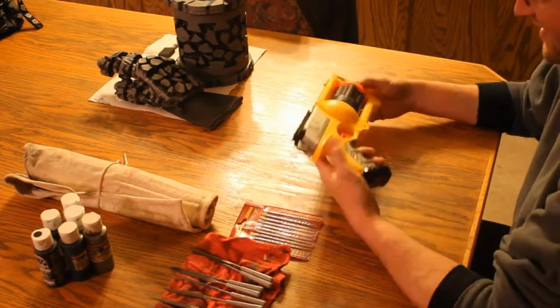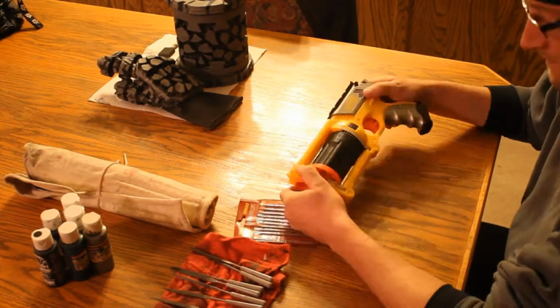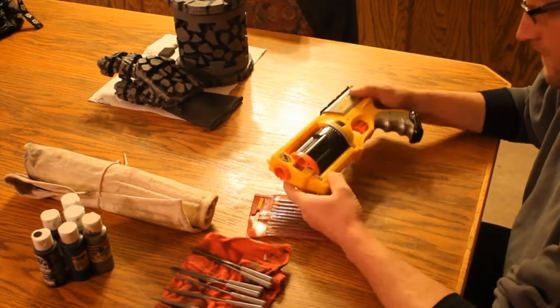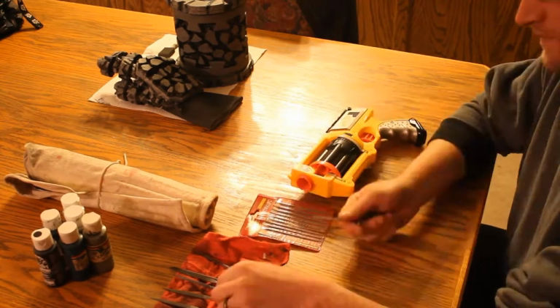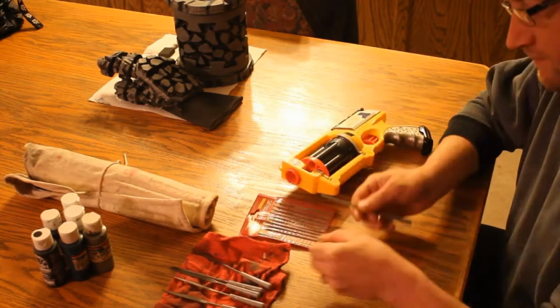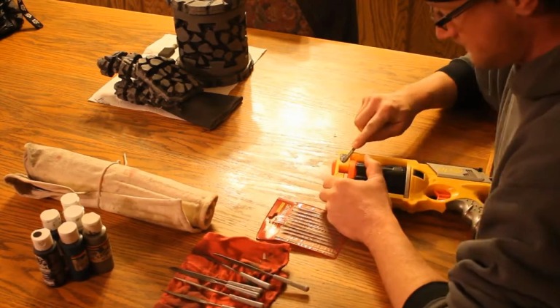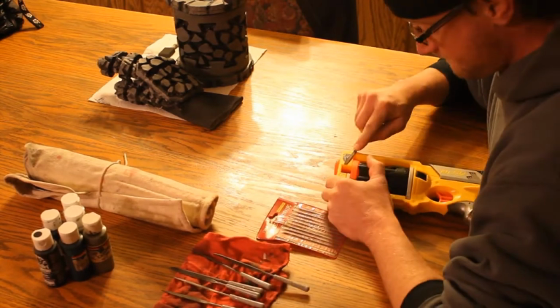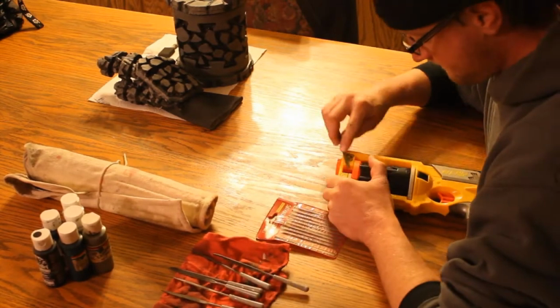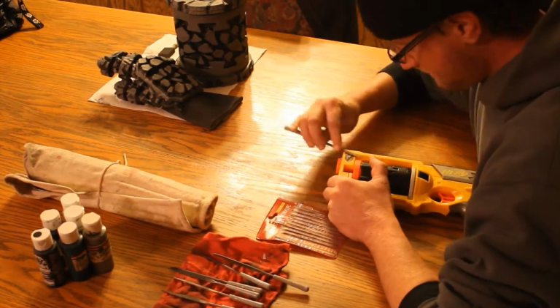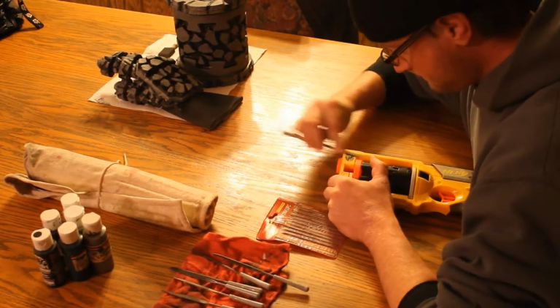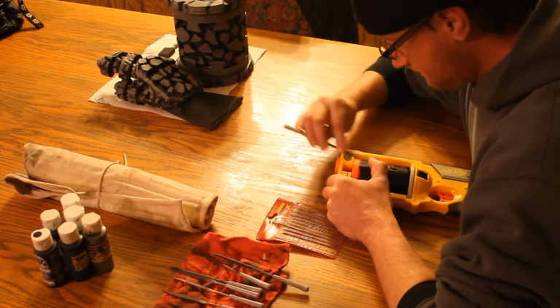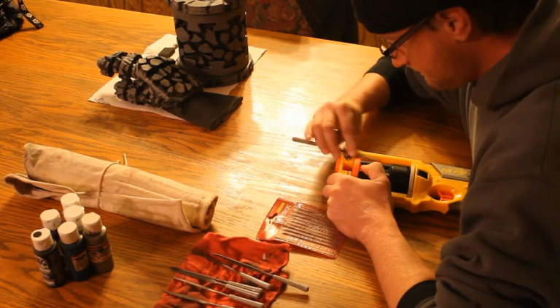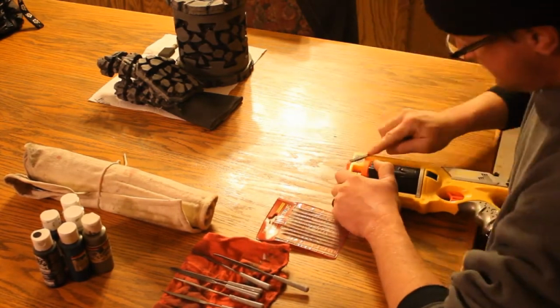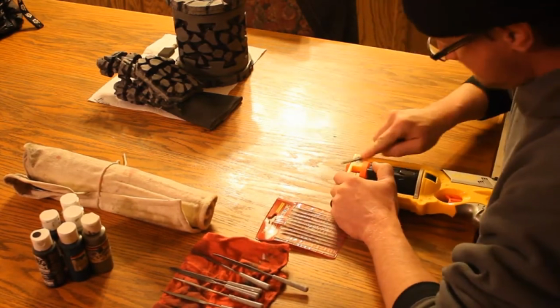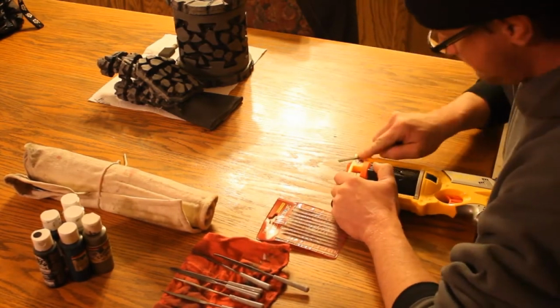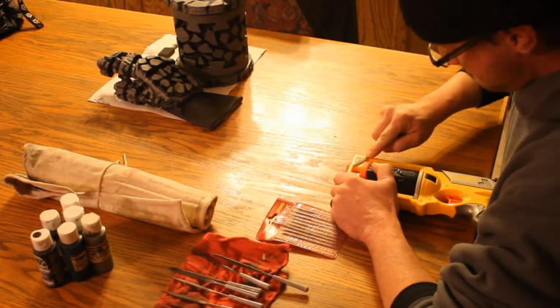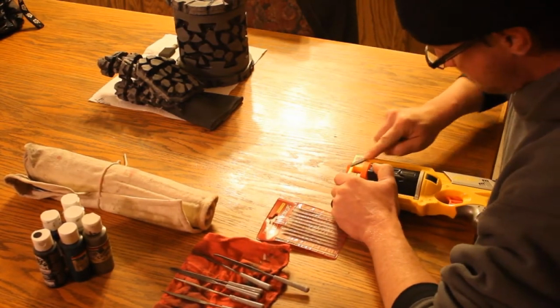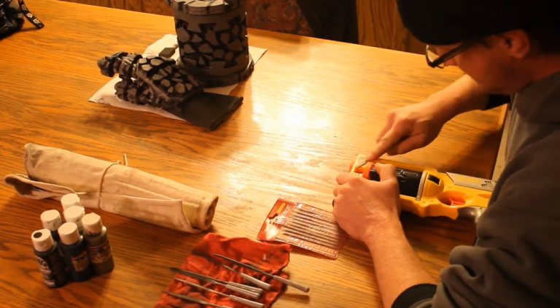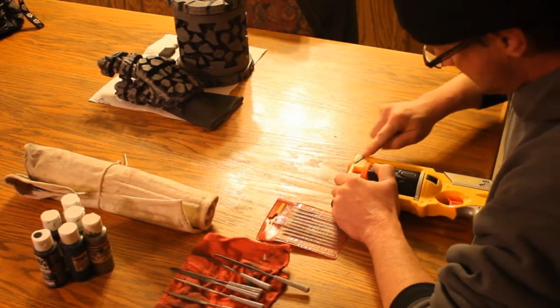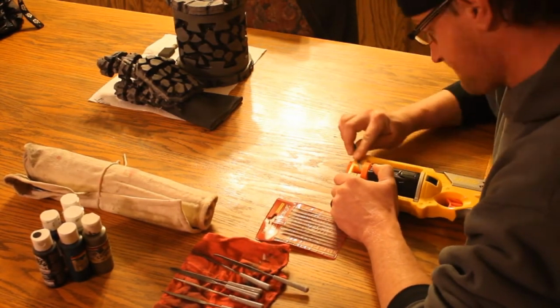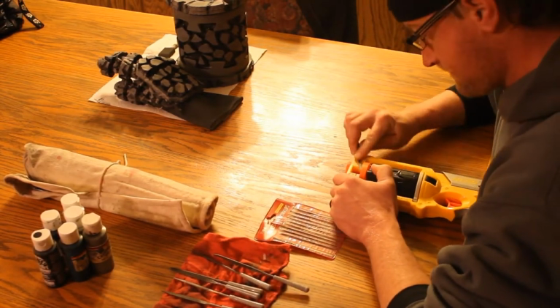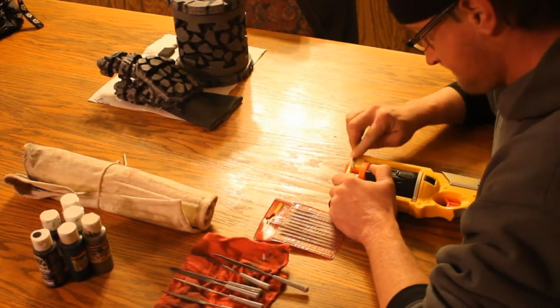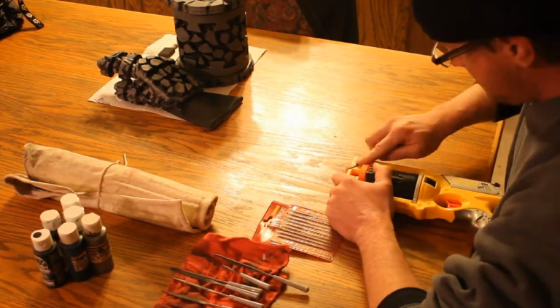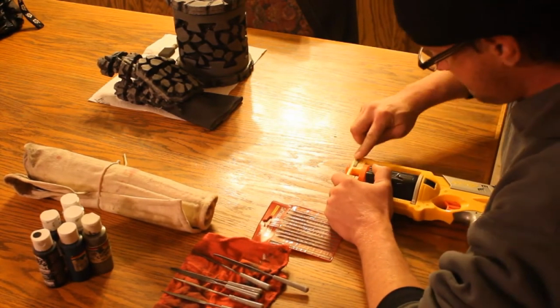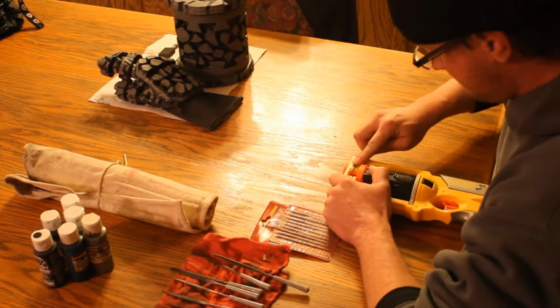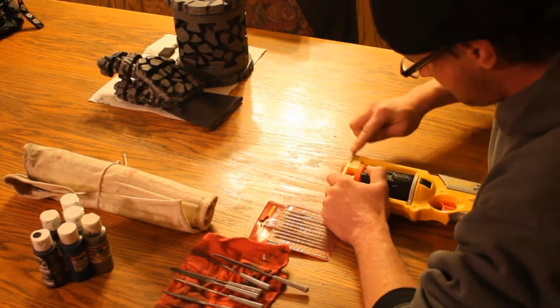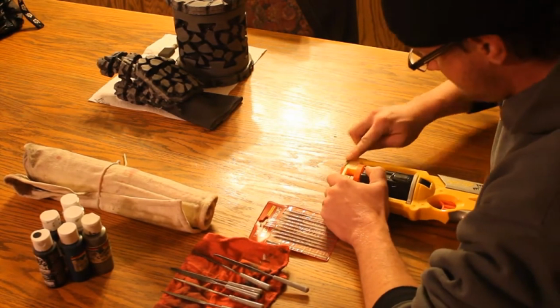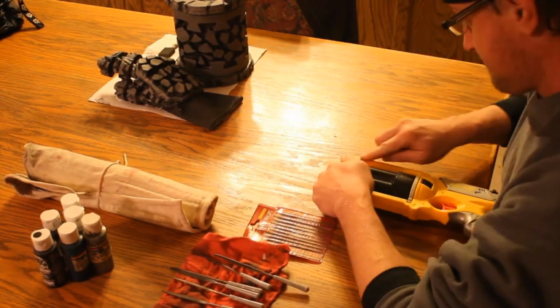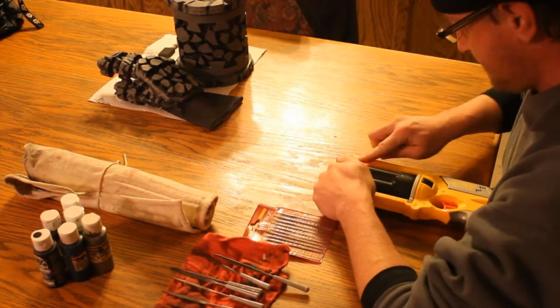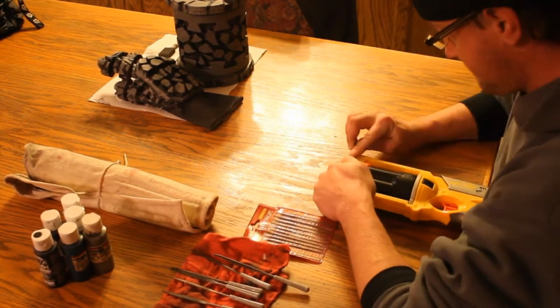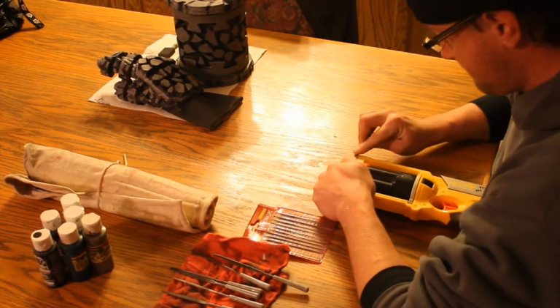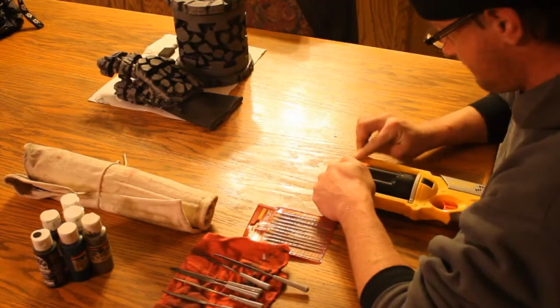First, get yourself a Nerf Maverick. I got mine for five bucks at a garage sale.